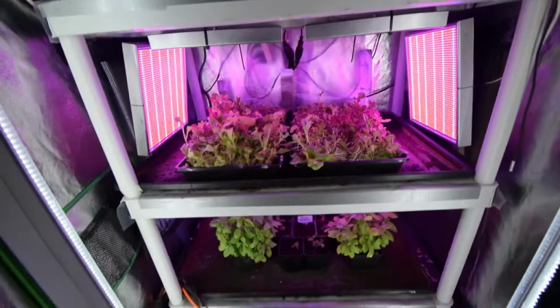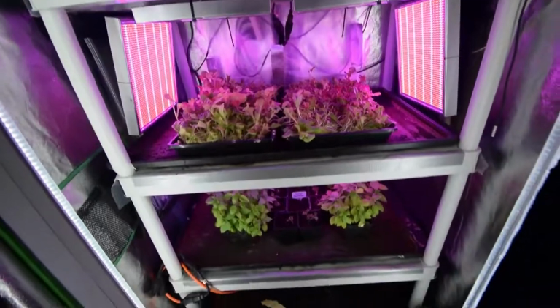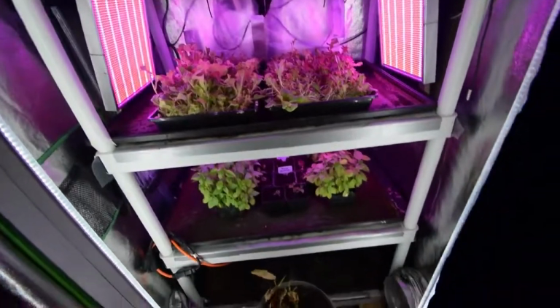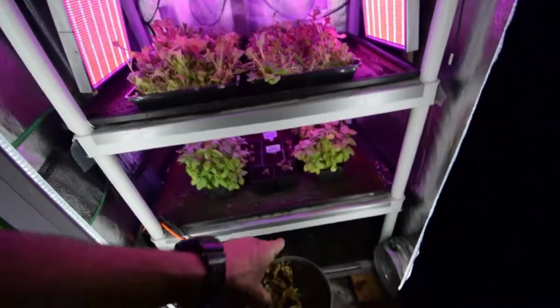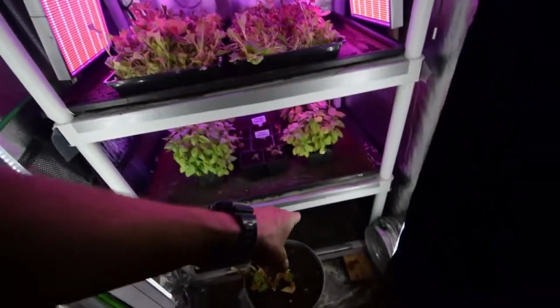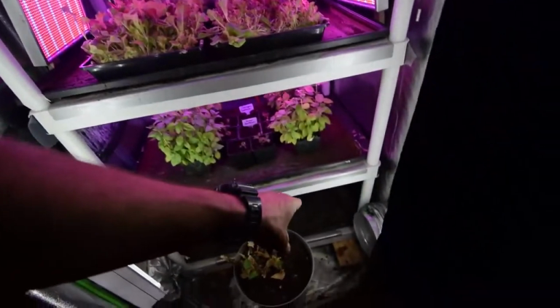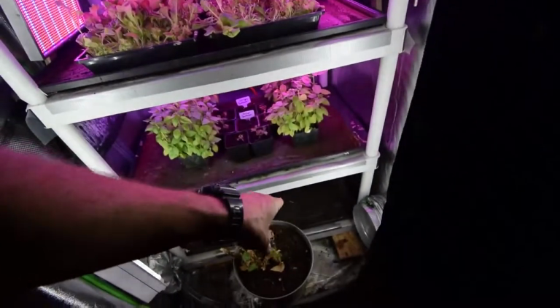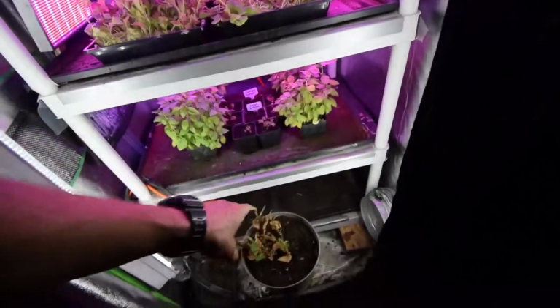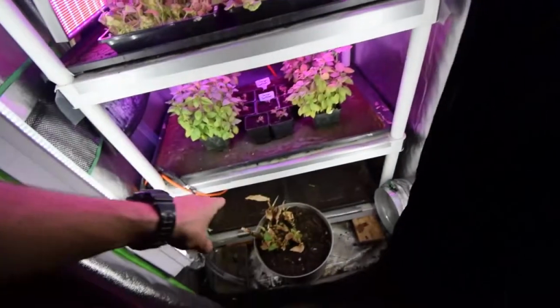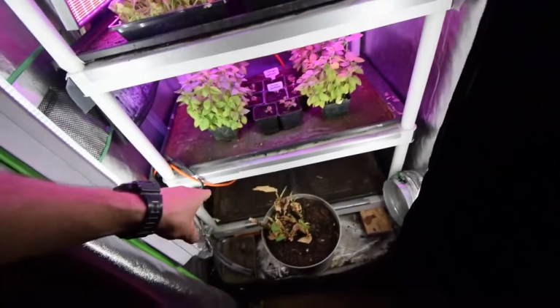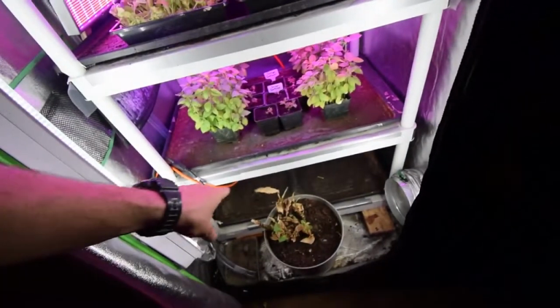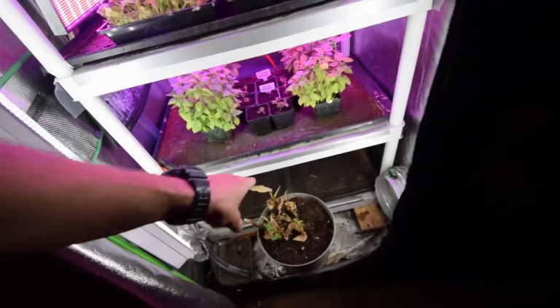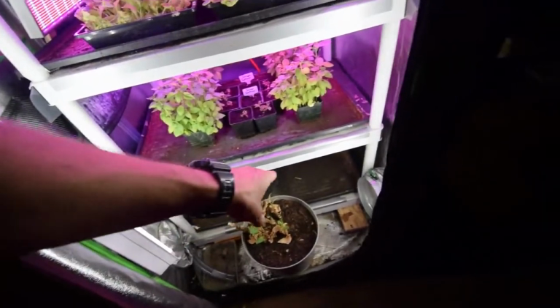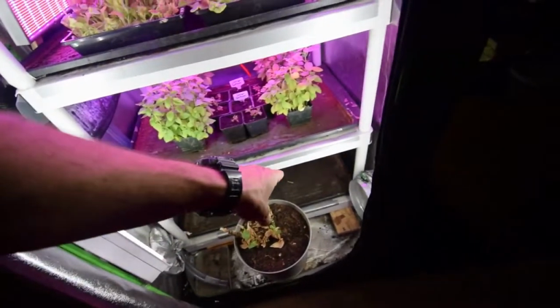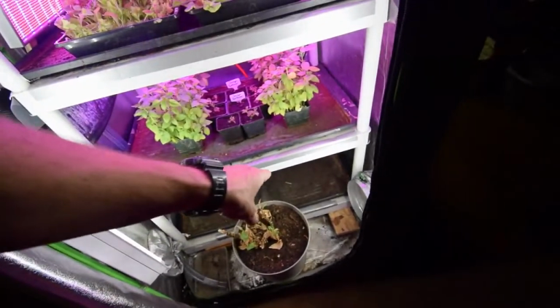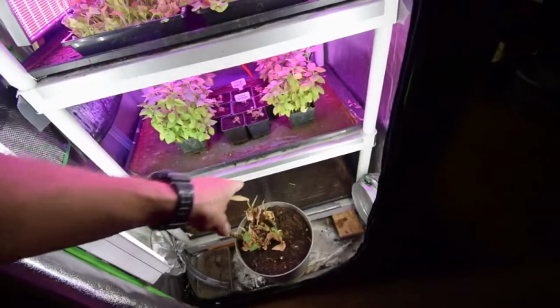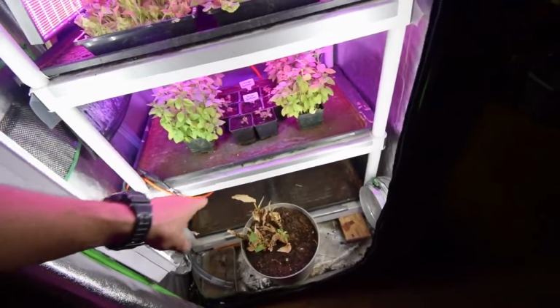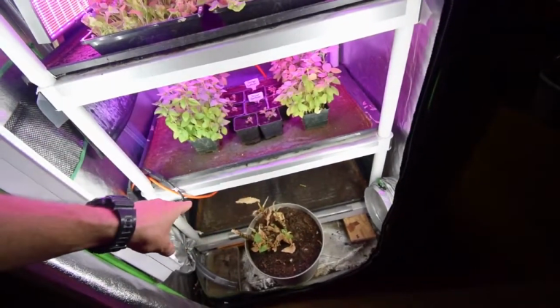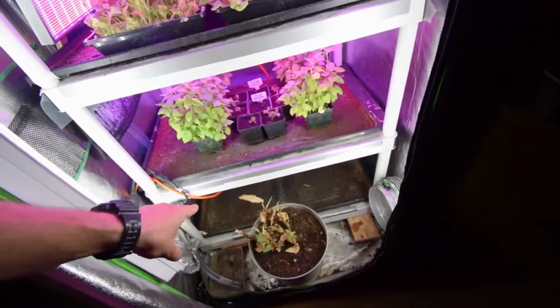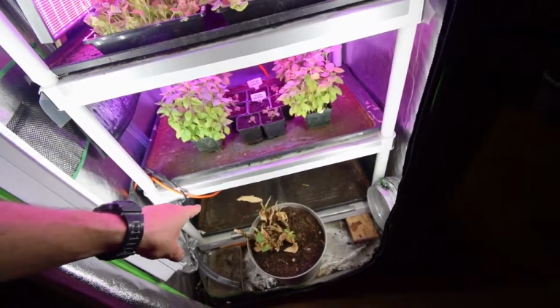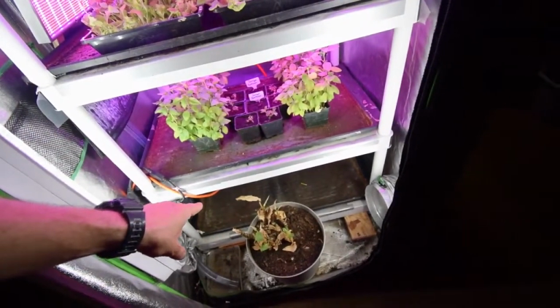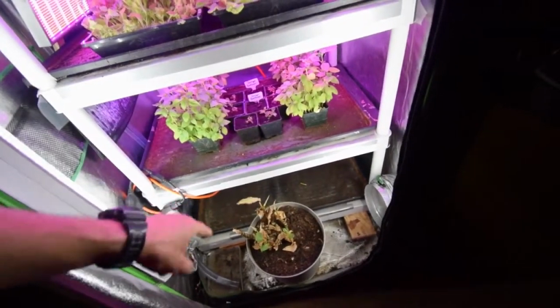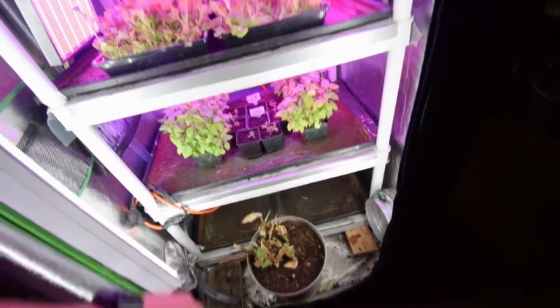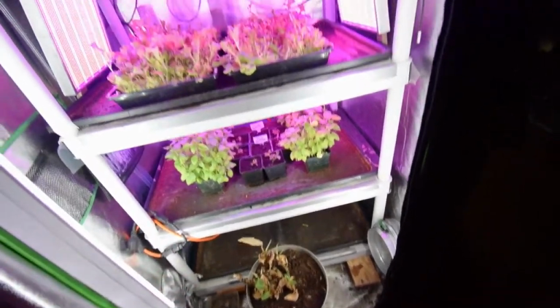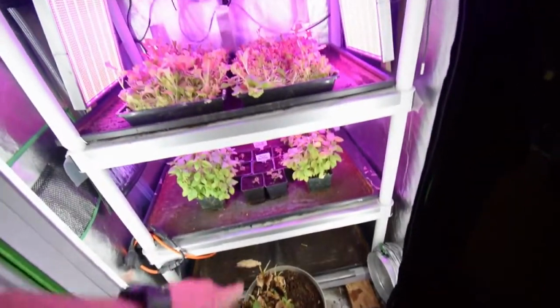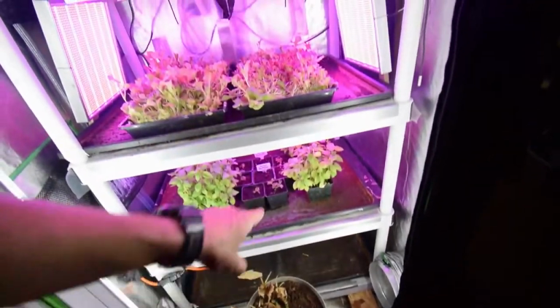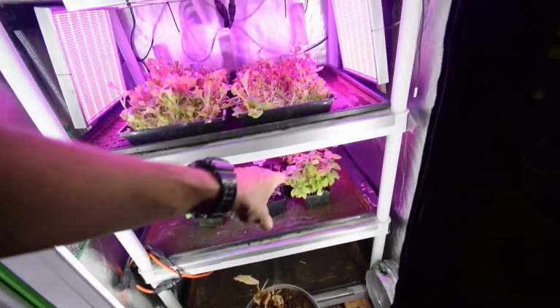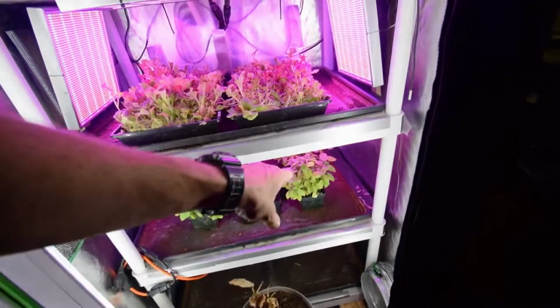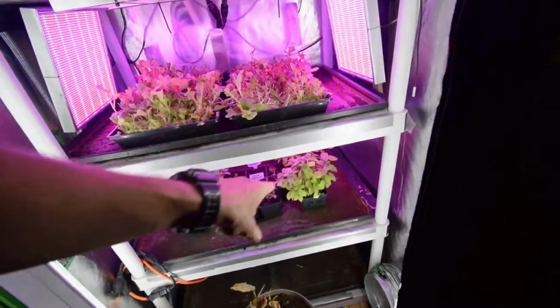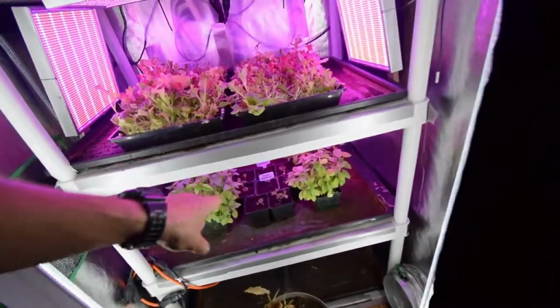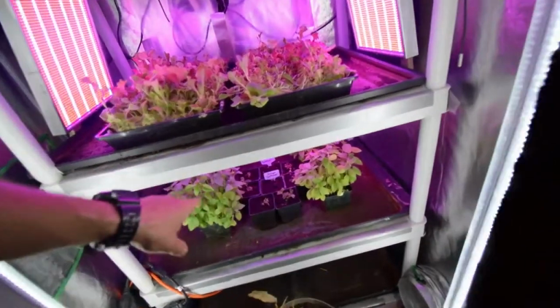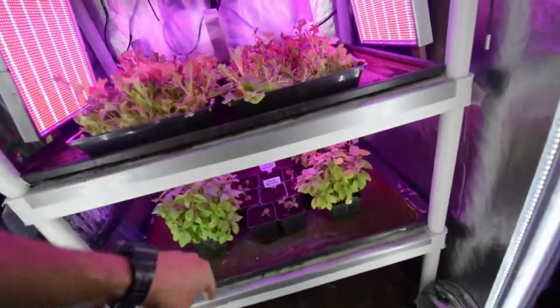Down below, I've actually shut off the LEDs because I'm not using that tray right now. So now I've got just these trays here.